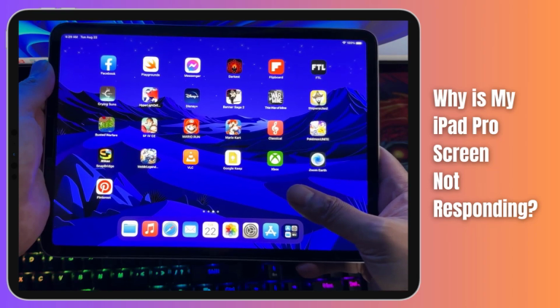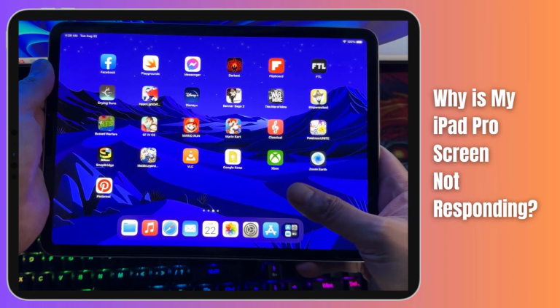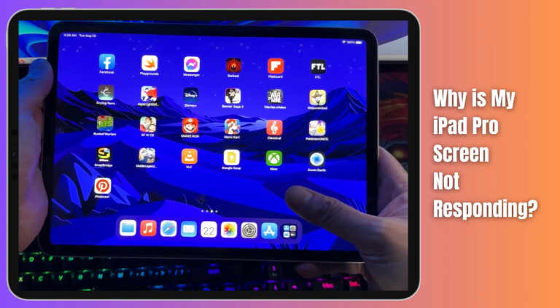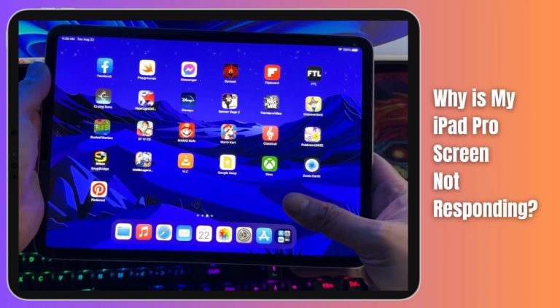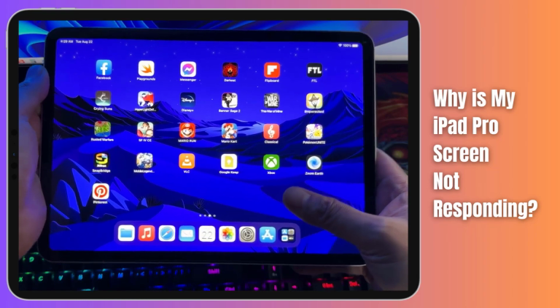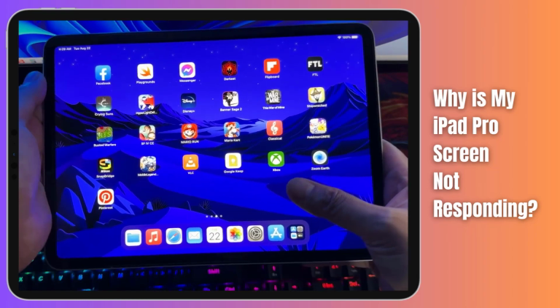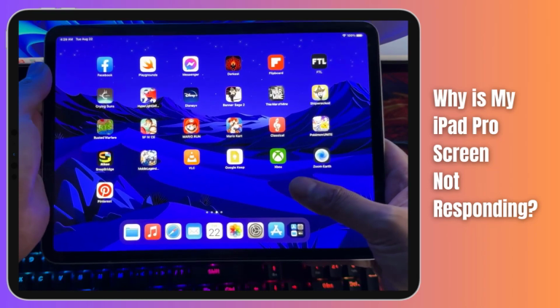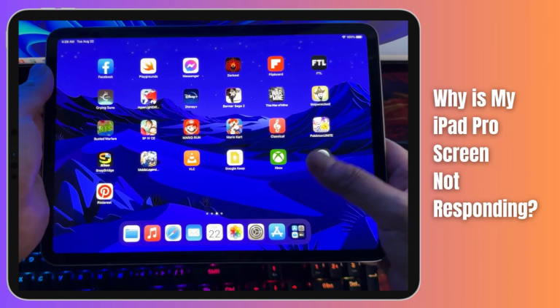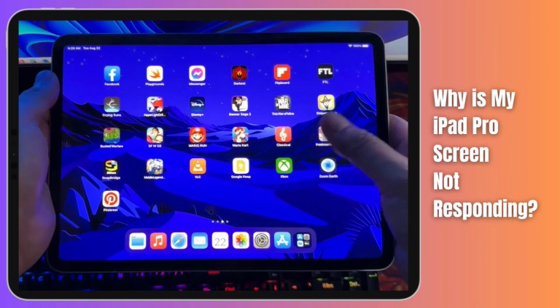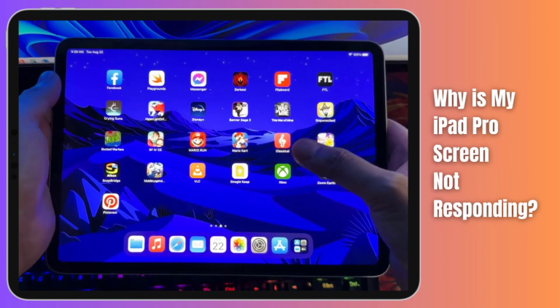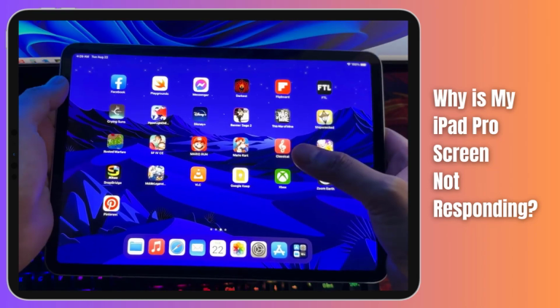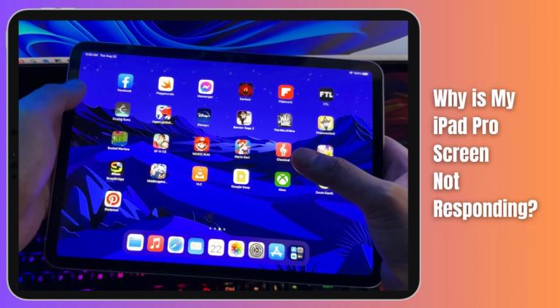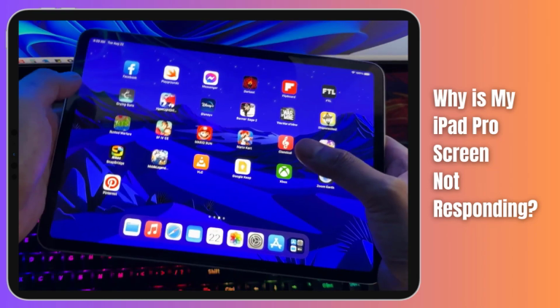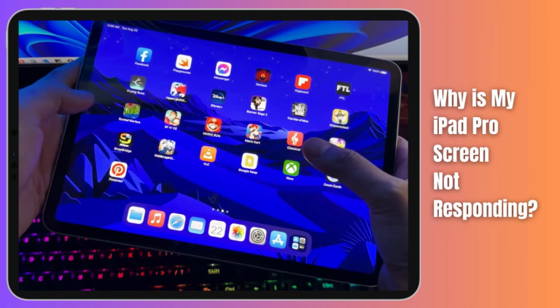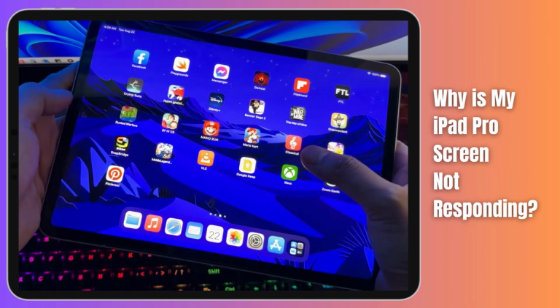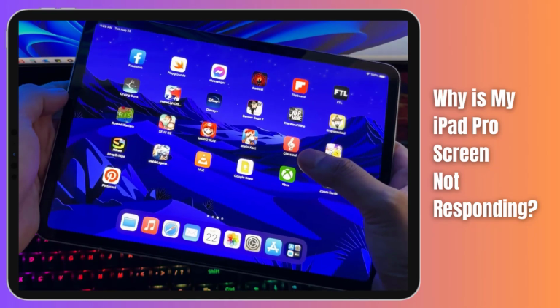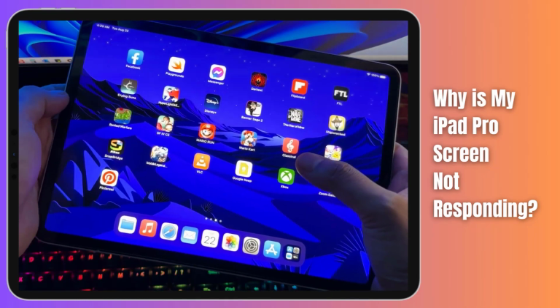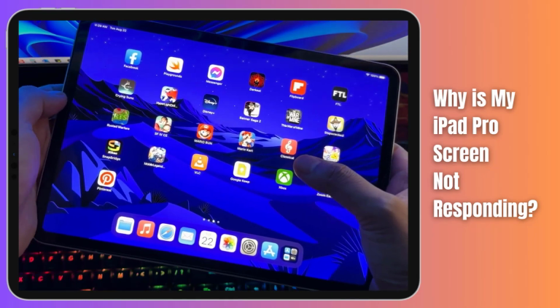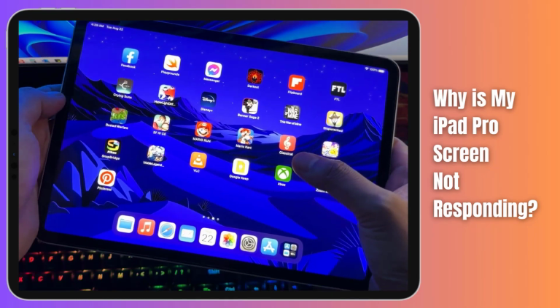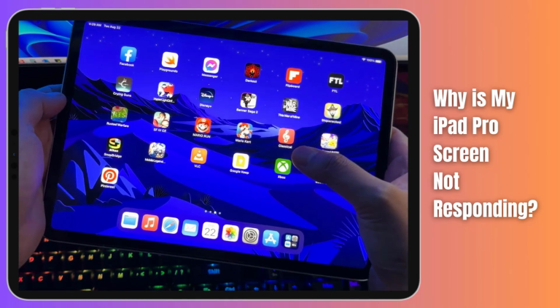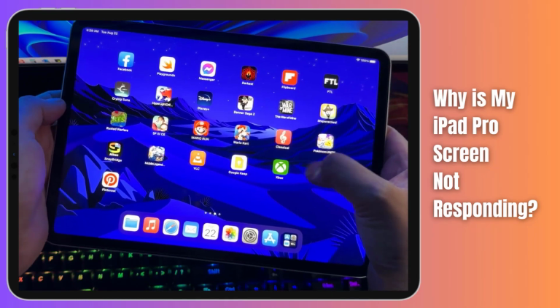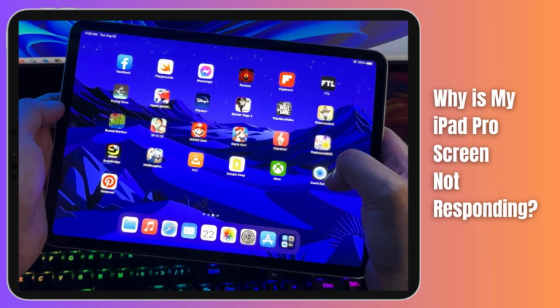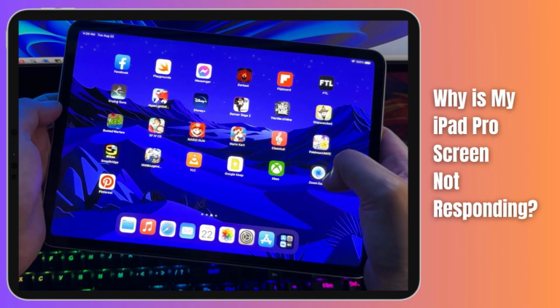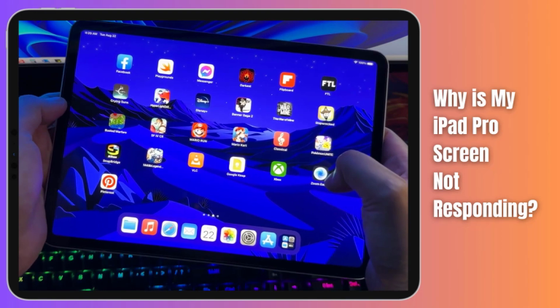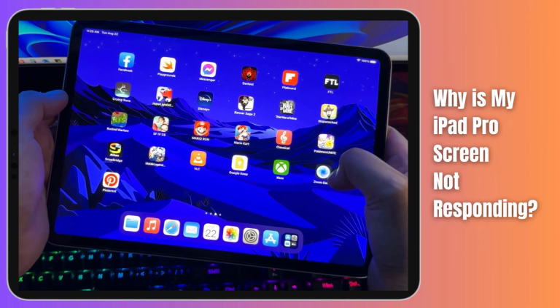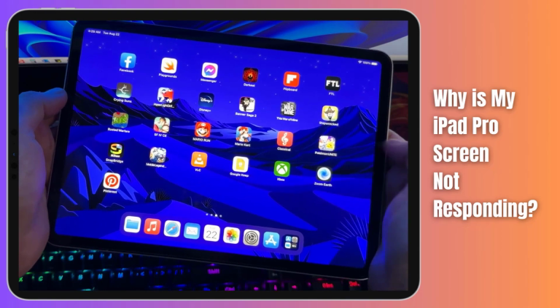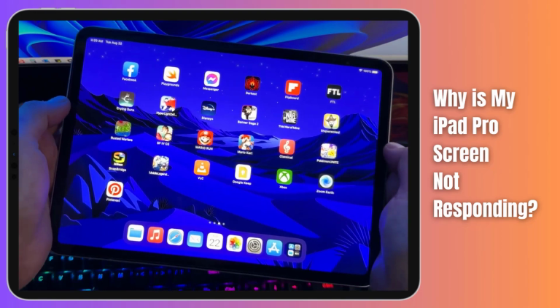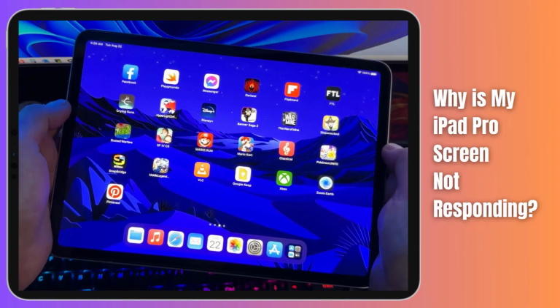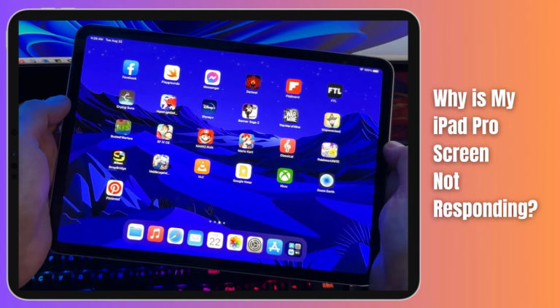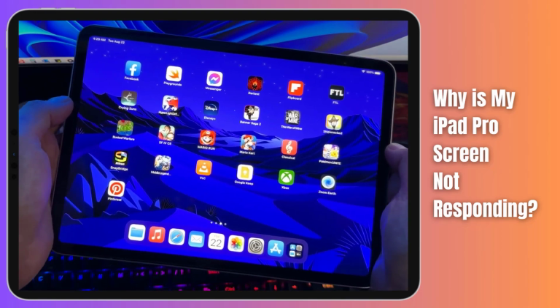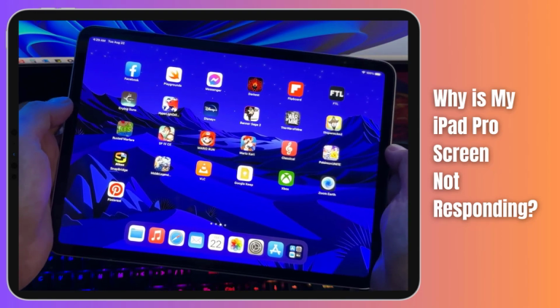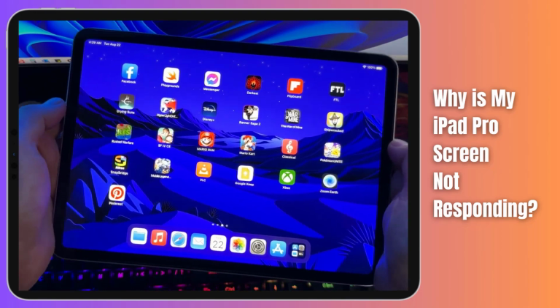From software glitches to physical damage, we'll cover it all, helping you regain the full functionality of your iPad Pro.